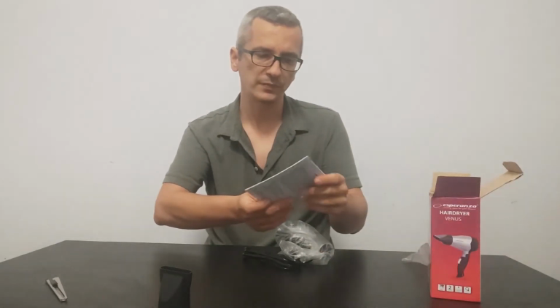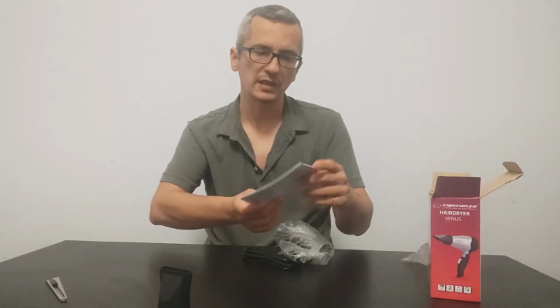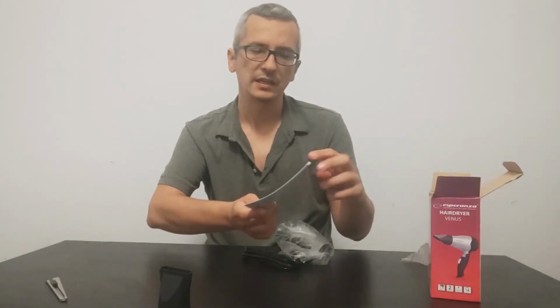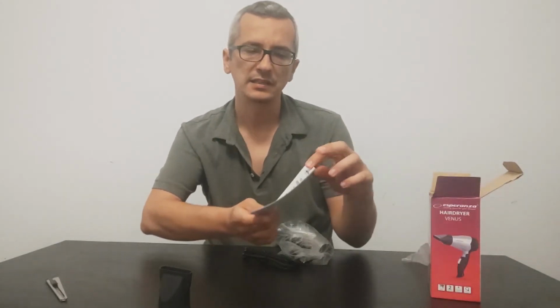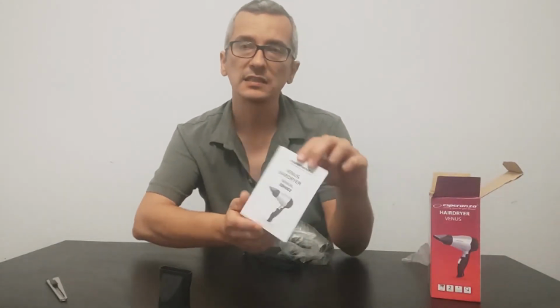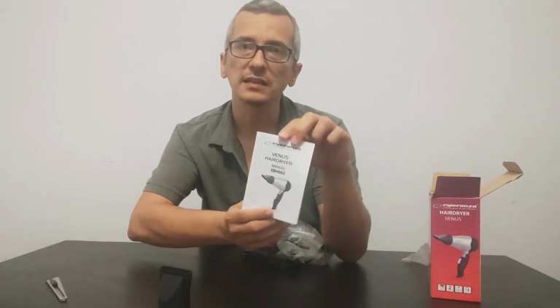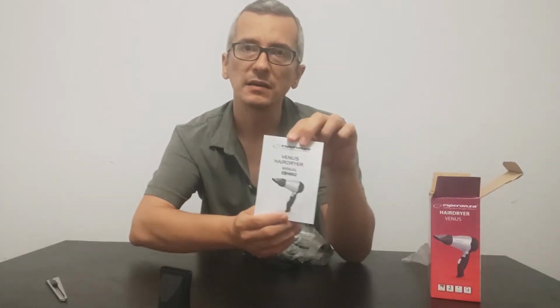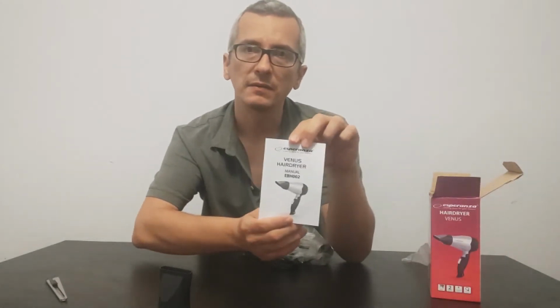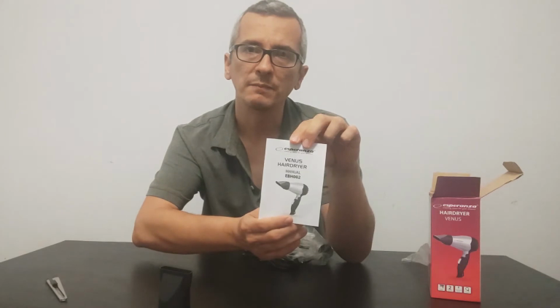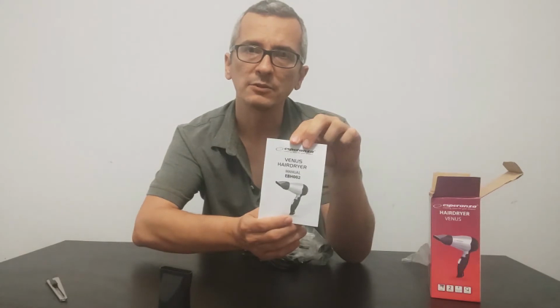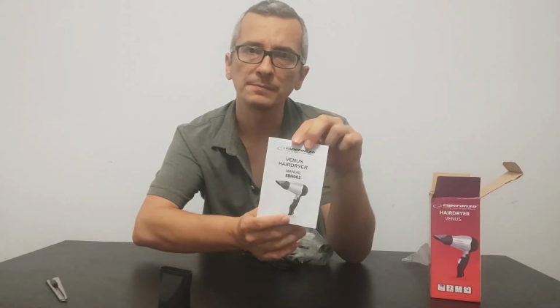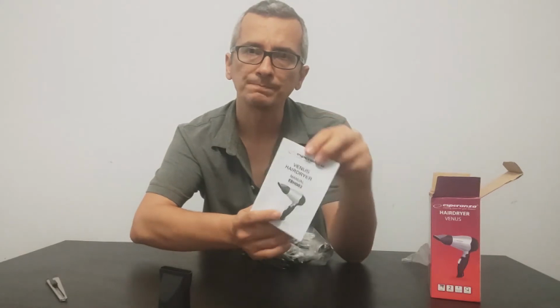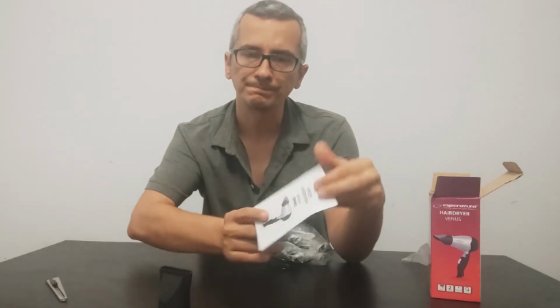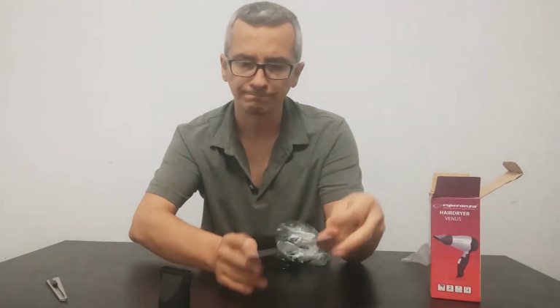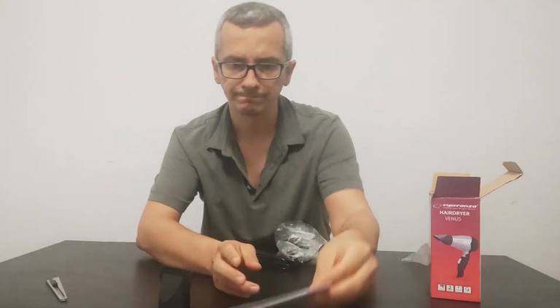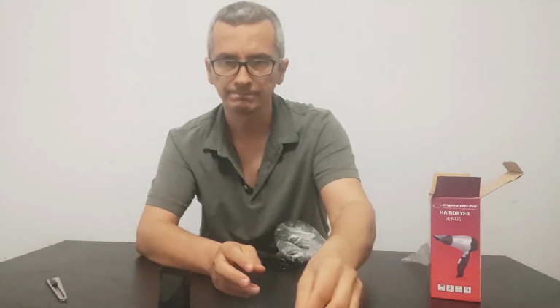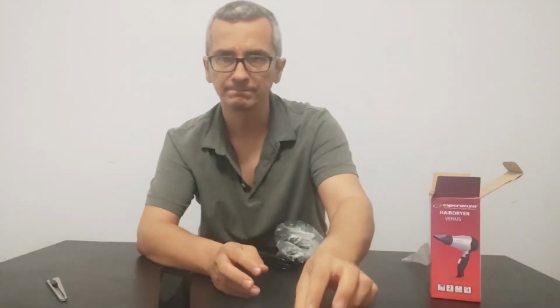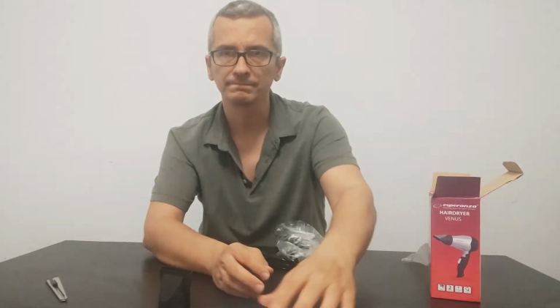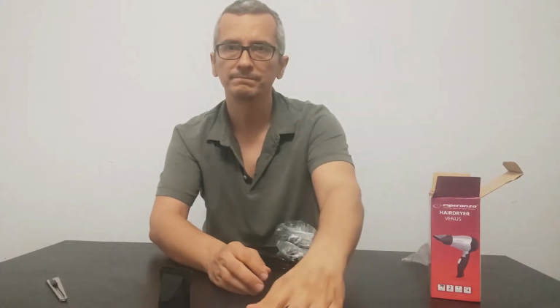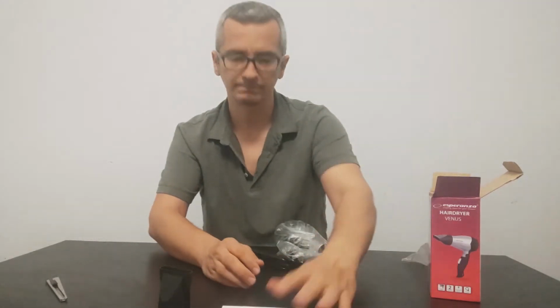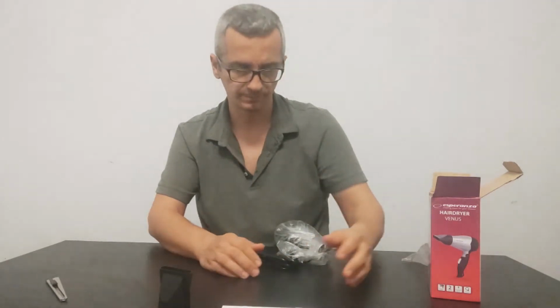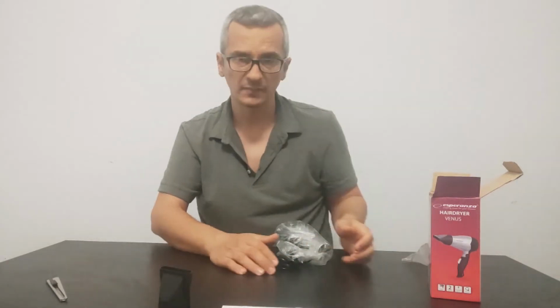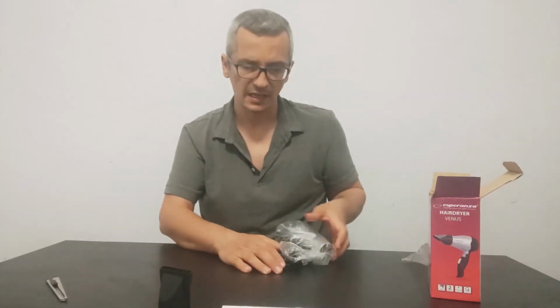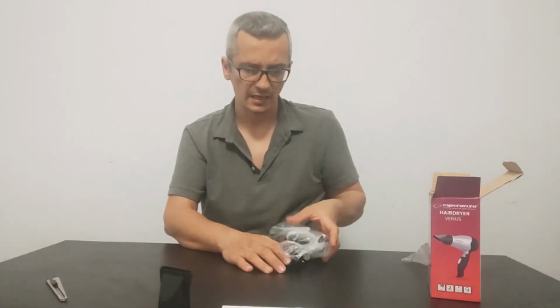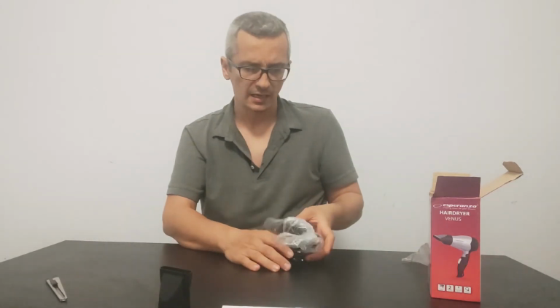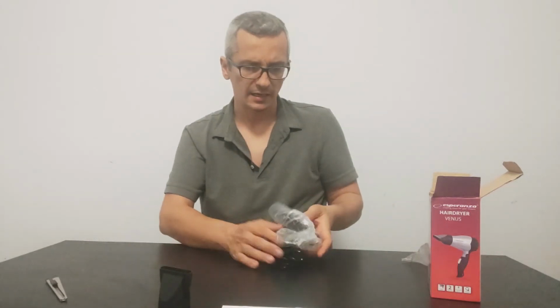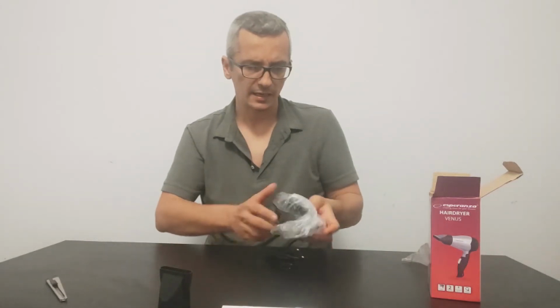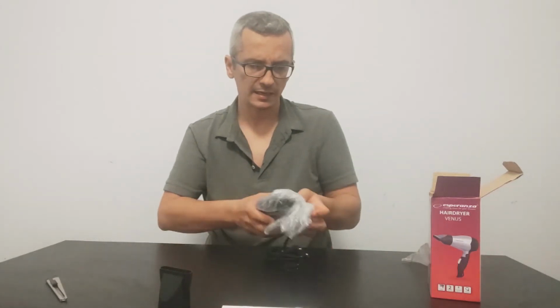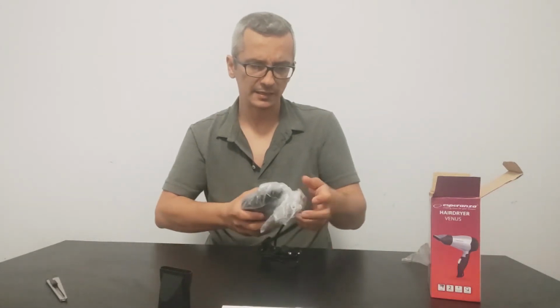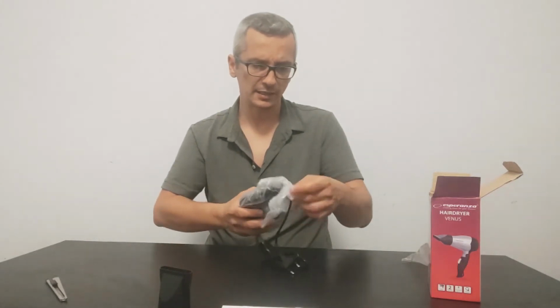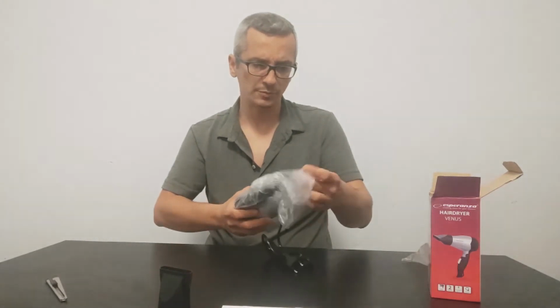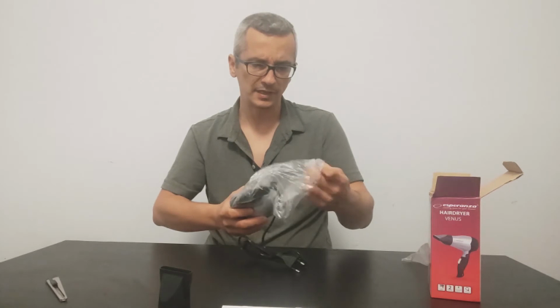This is the manual. And this is the machine.